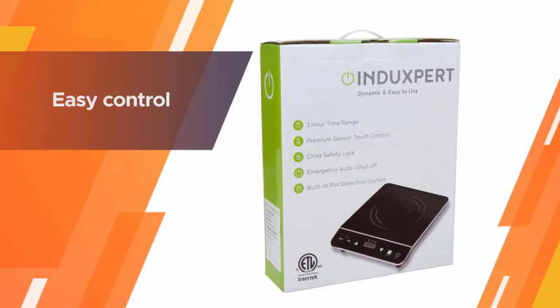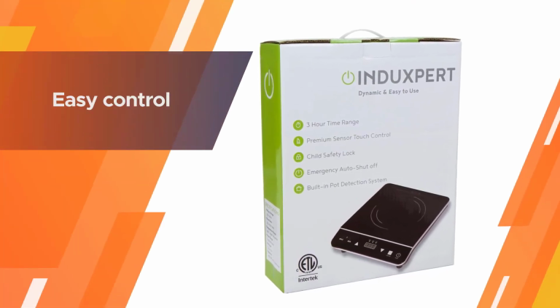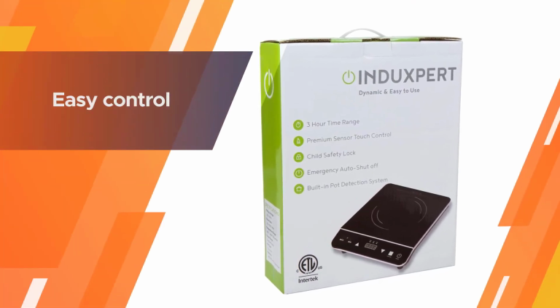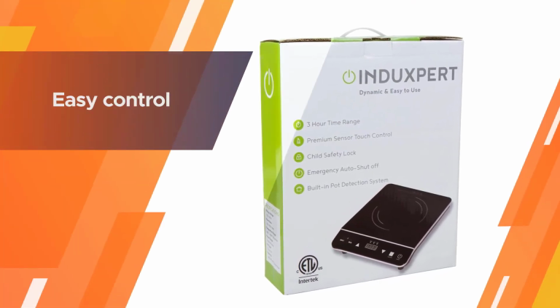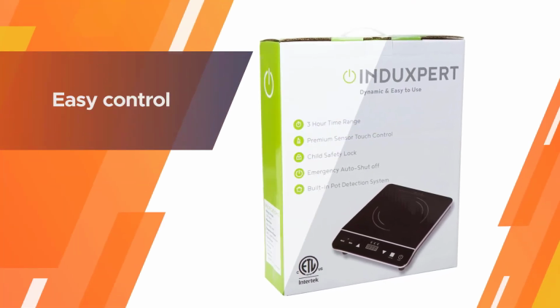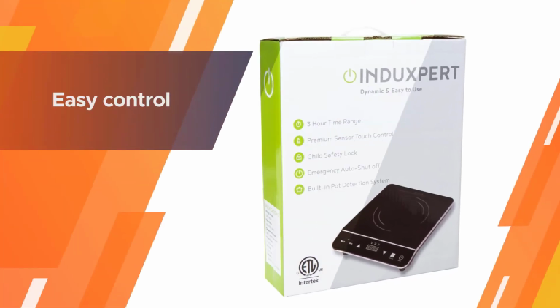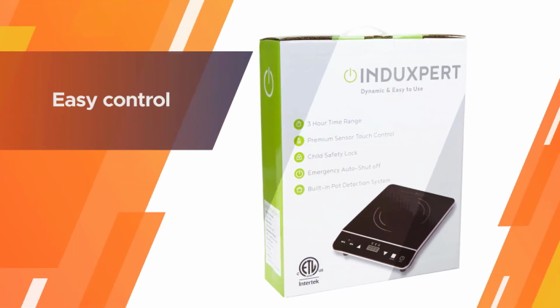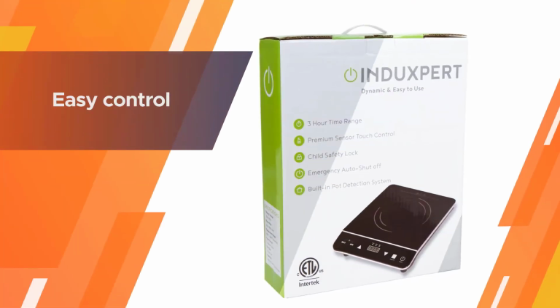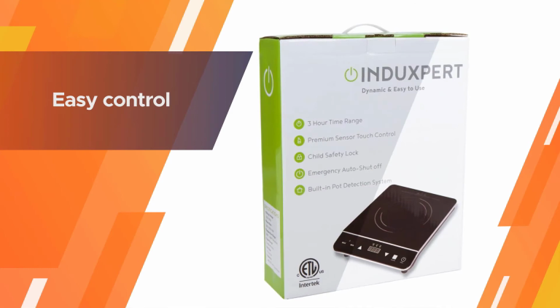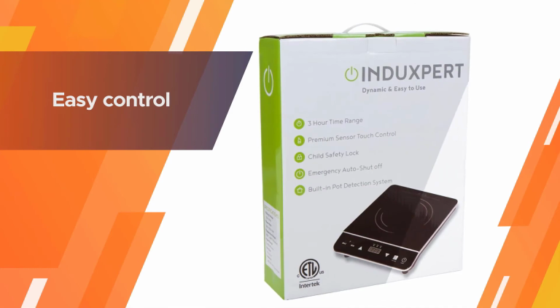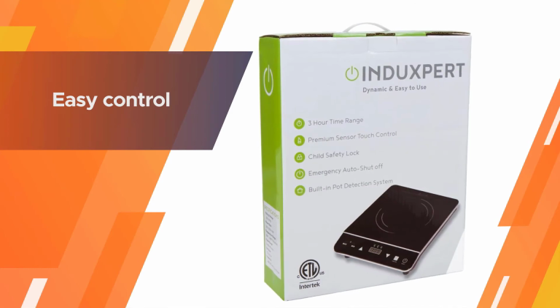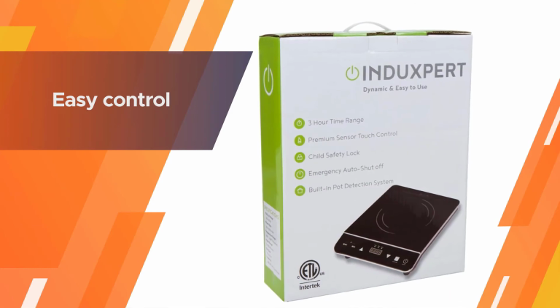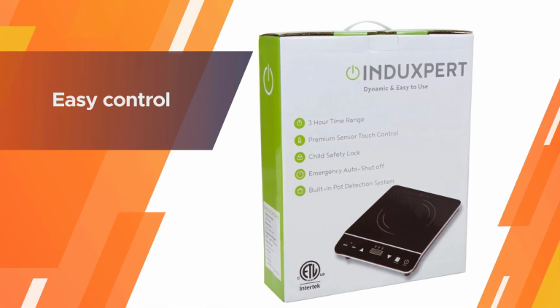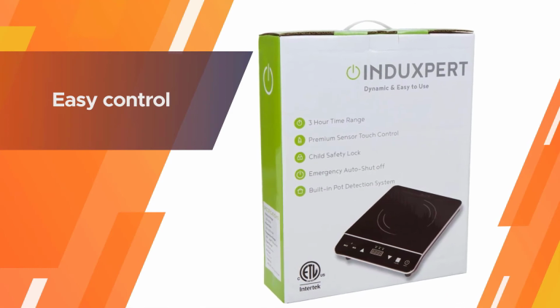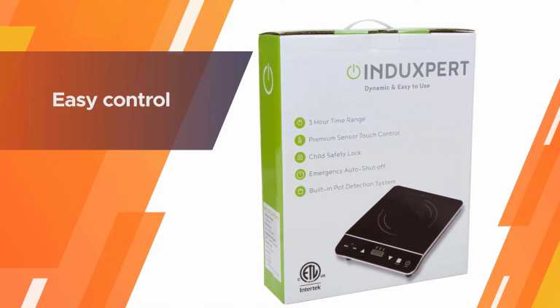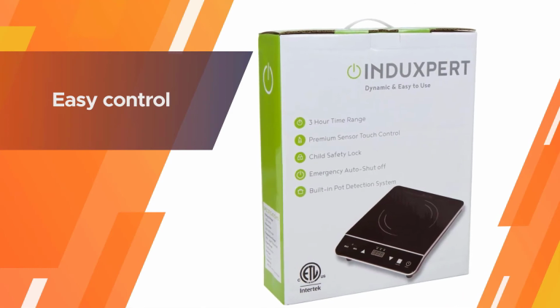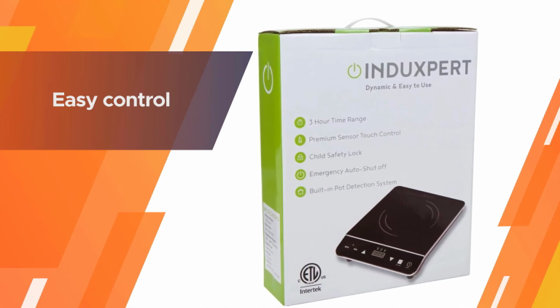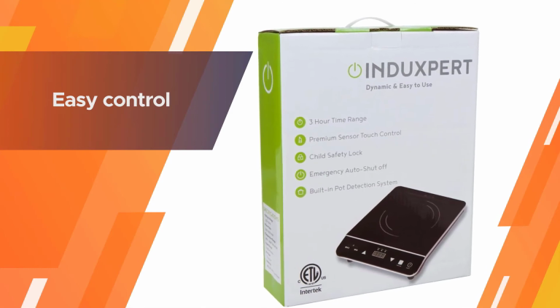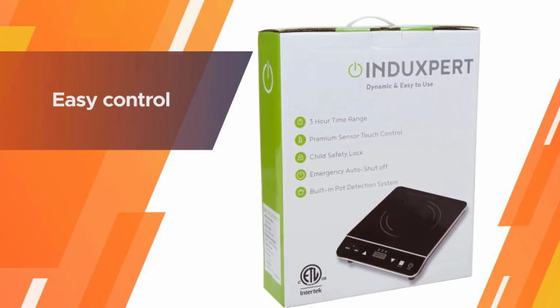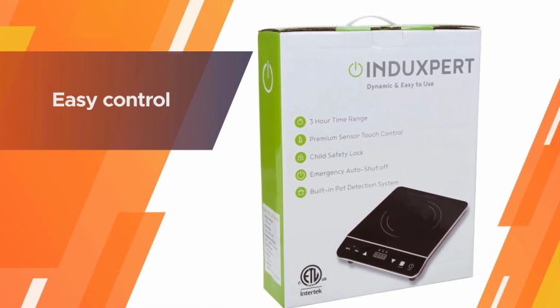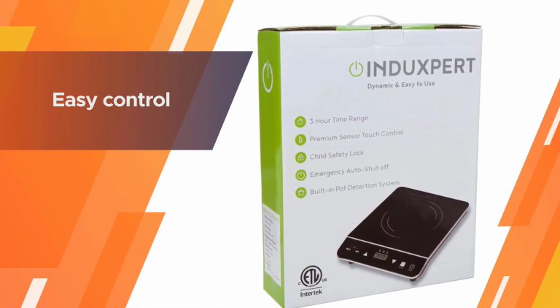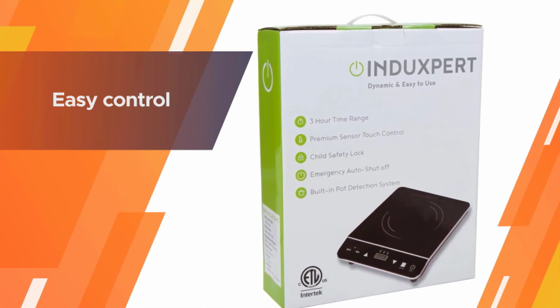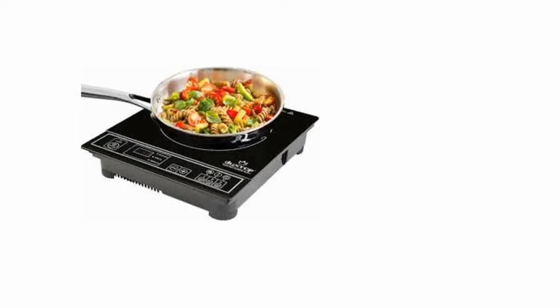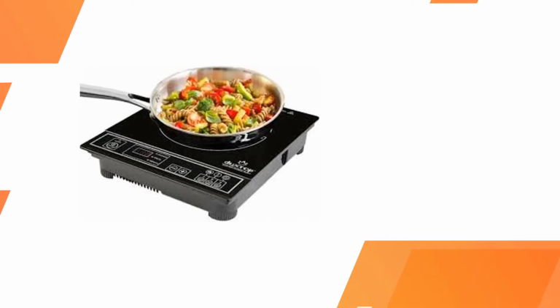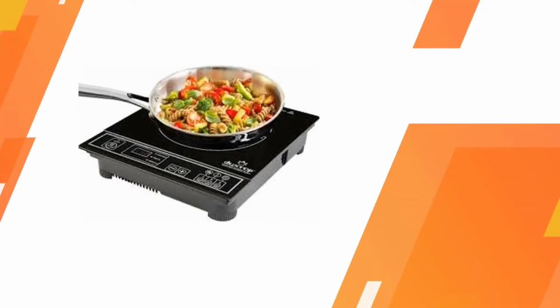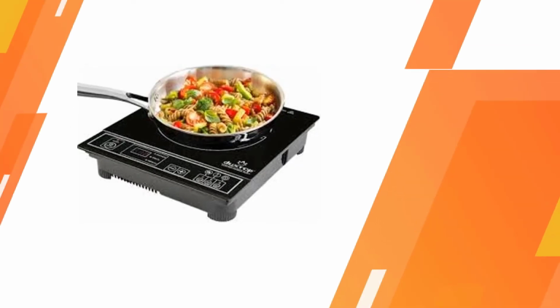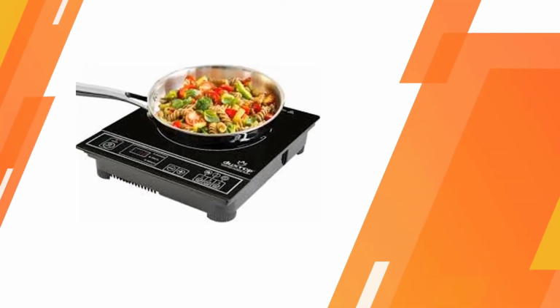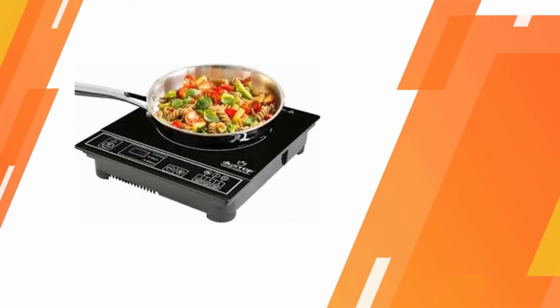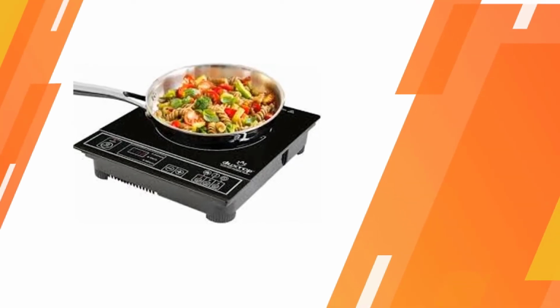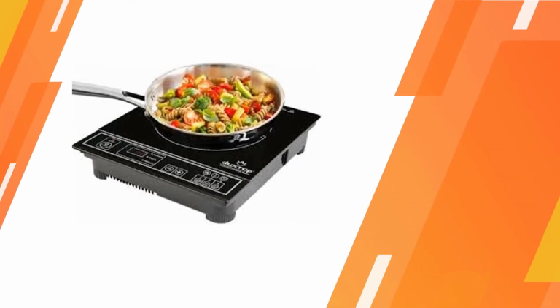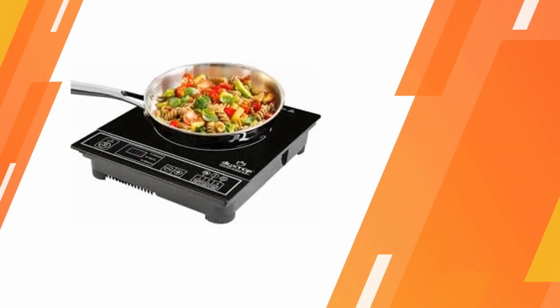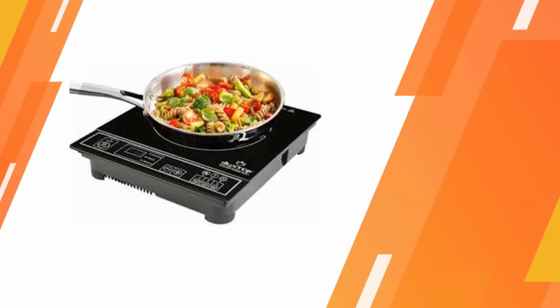This induction hotplate can run quite loudly, which some people might find irritating. The INDUXPERT would be an ideal purchase for someone who likes to entertain.